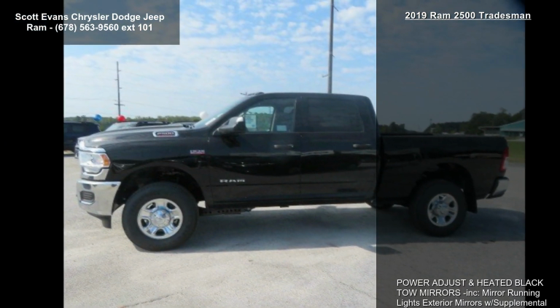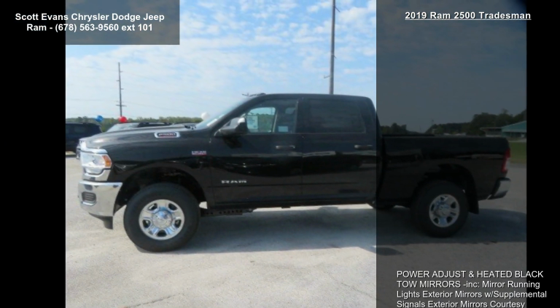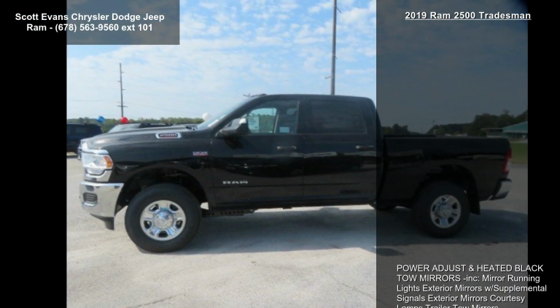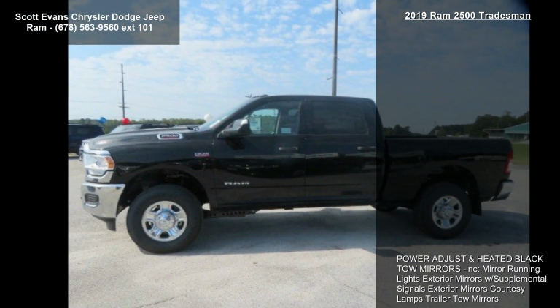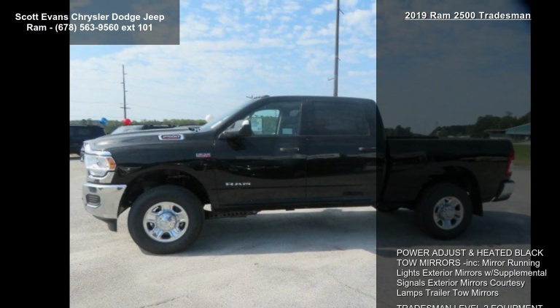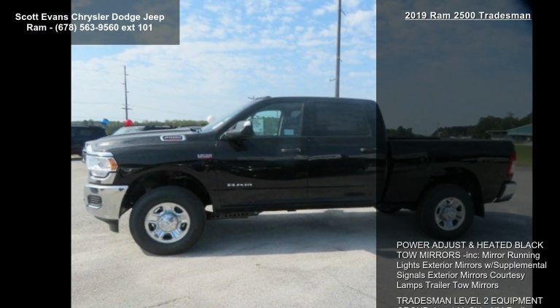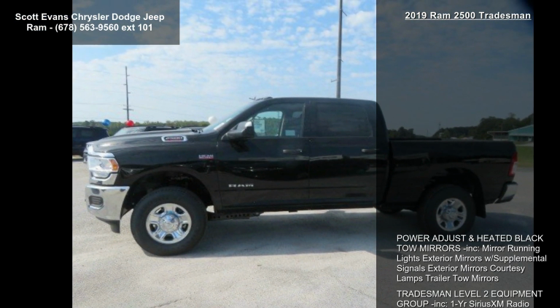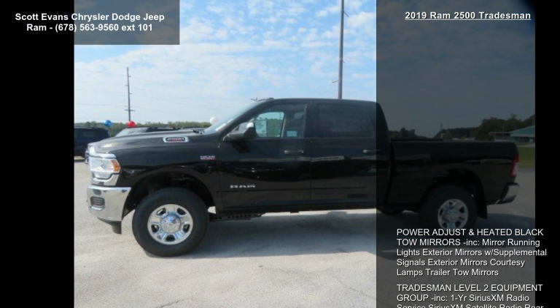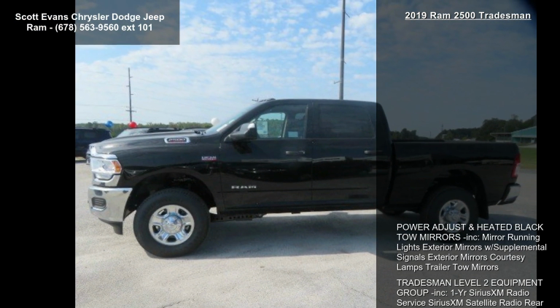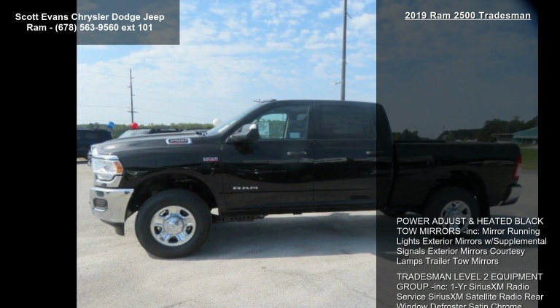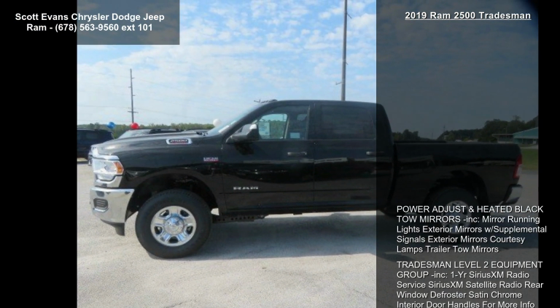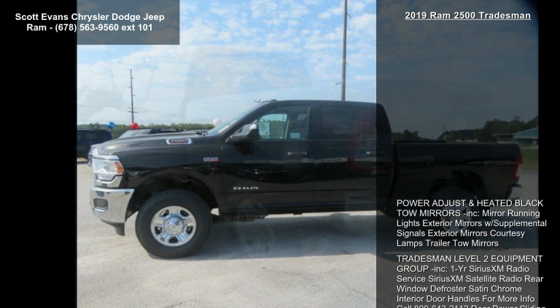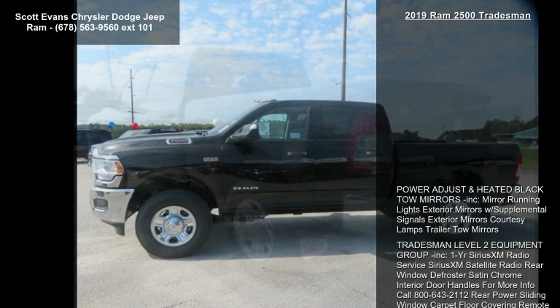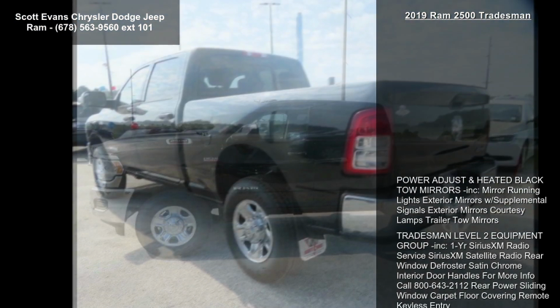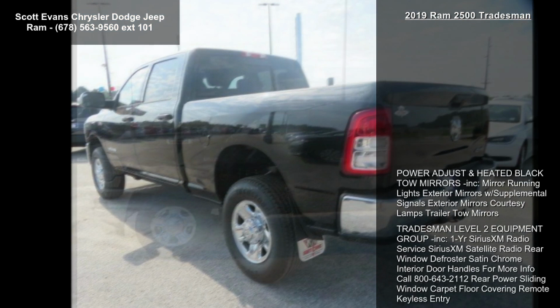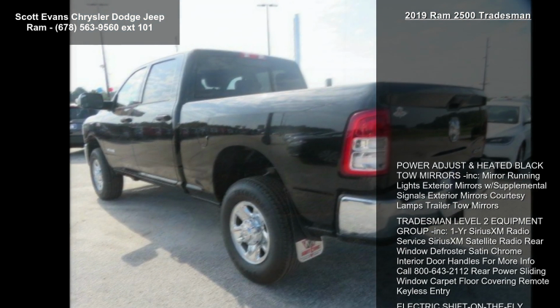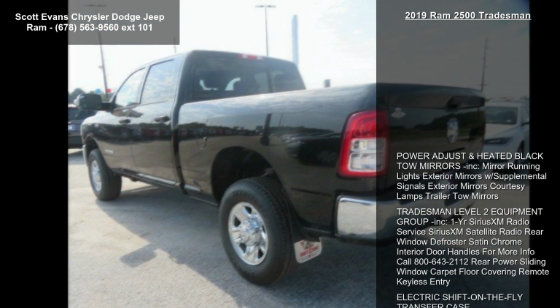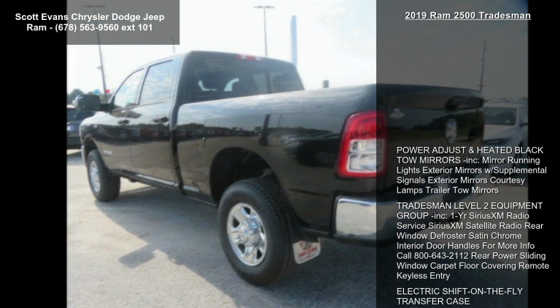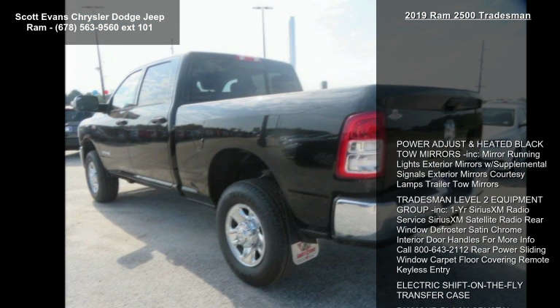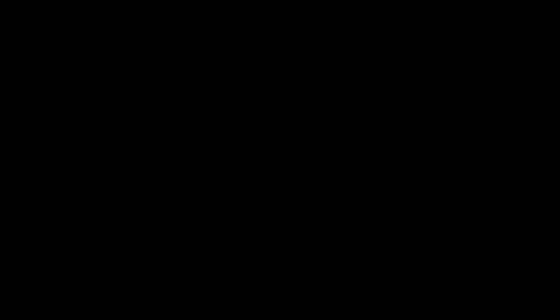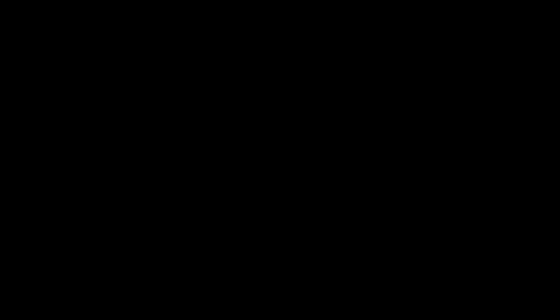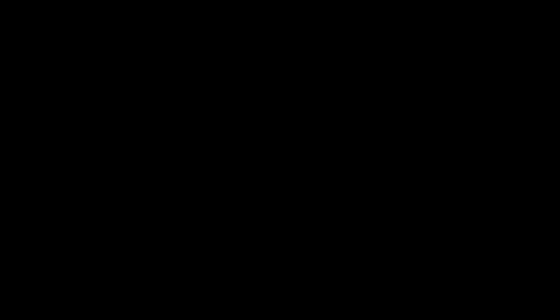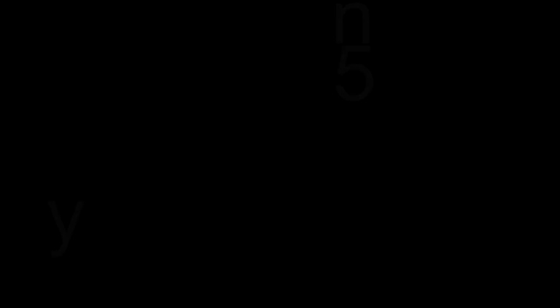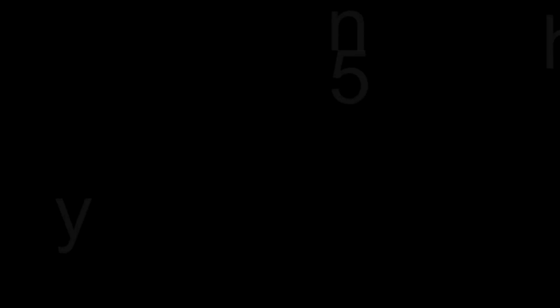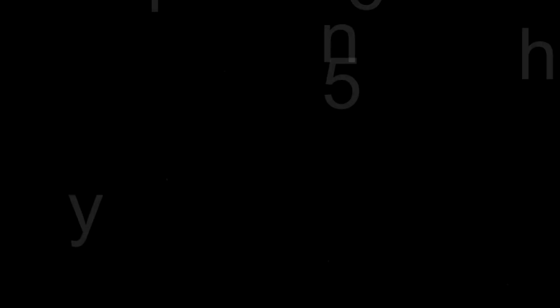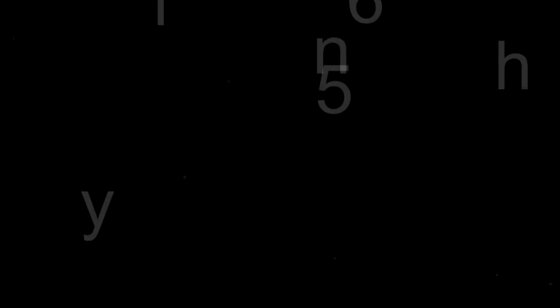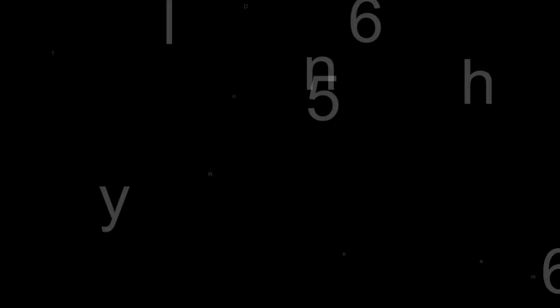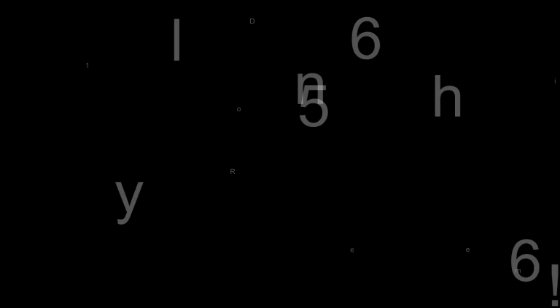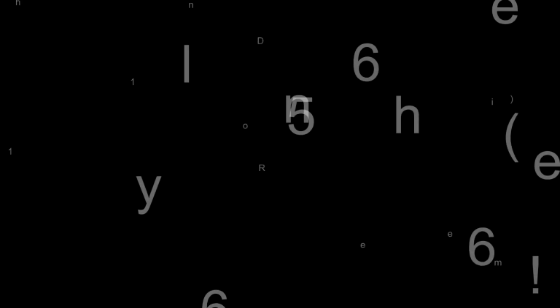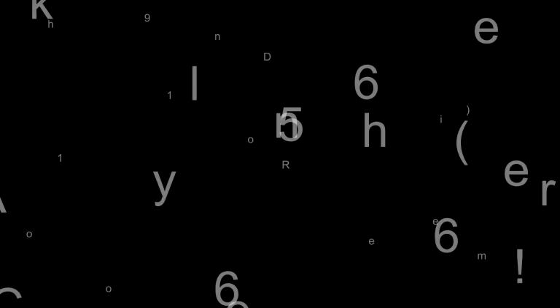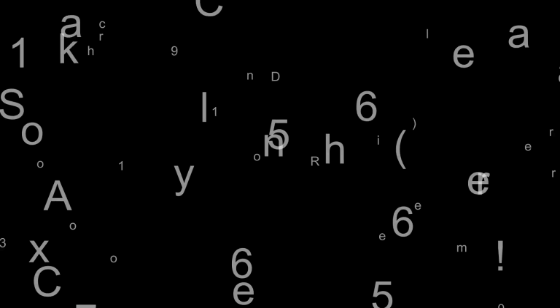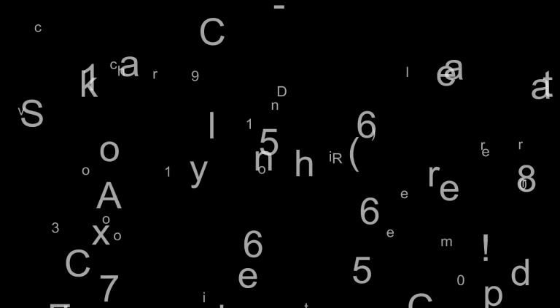Tires are LT 275/70R18 EBS WS. Wheels are 18-inch x 8.0-inch steel, chrome clad, with black cloth 40/20/40 seating.